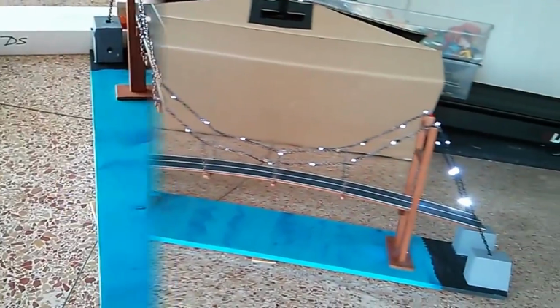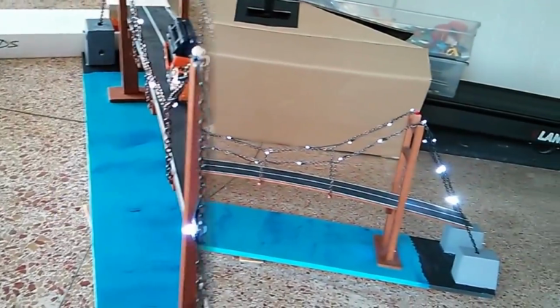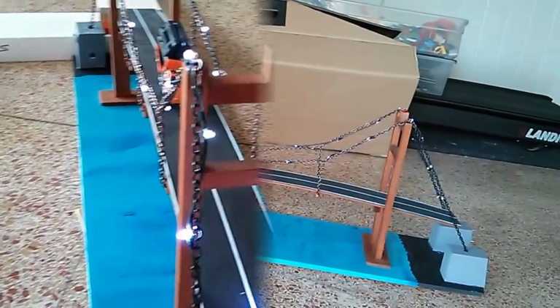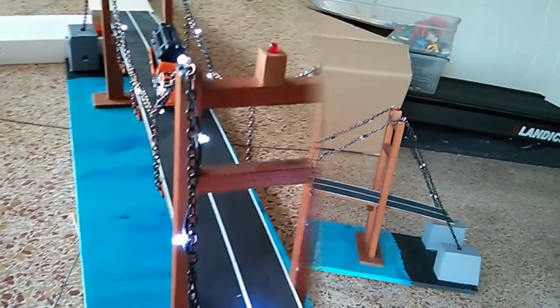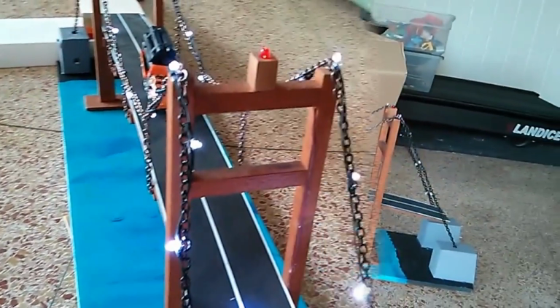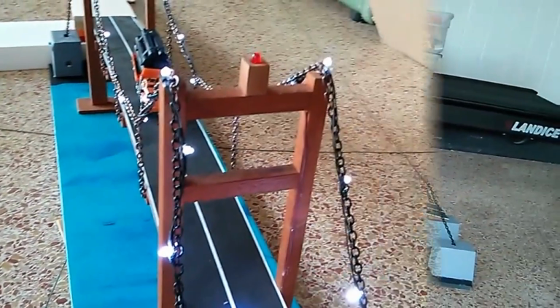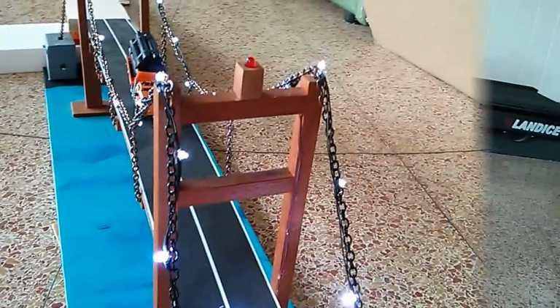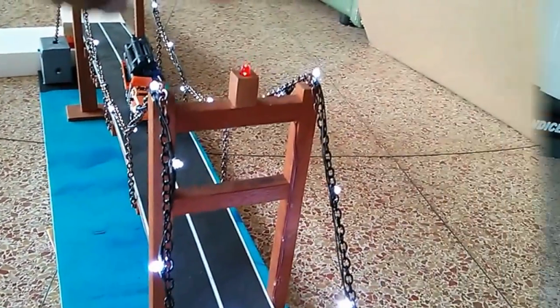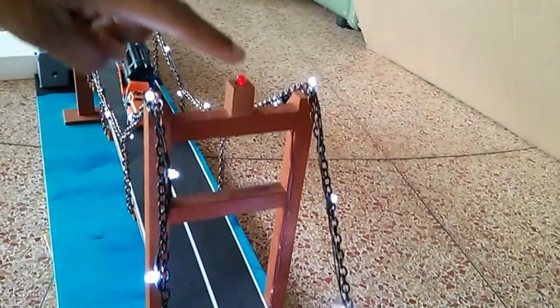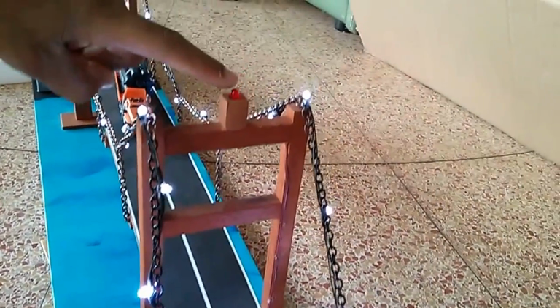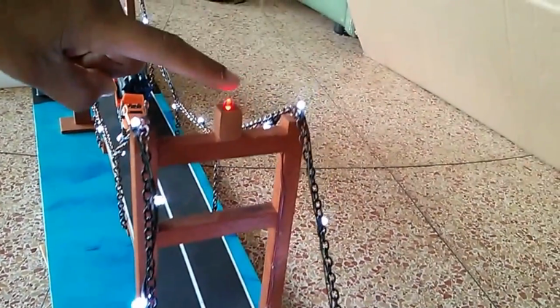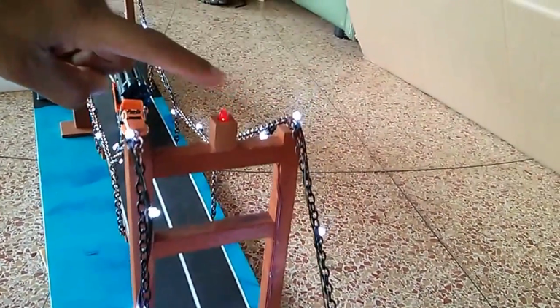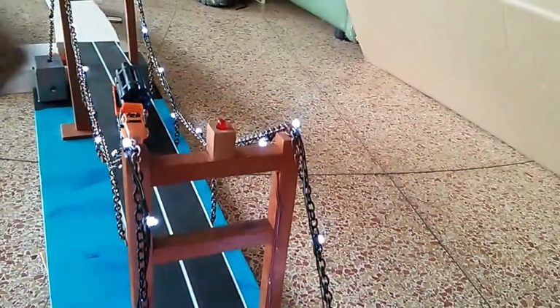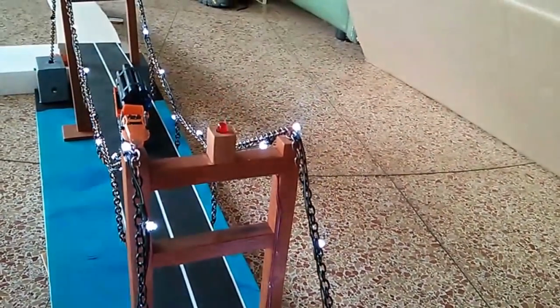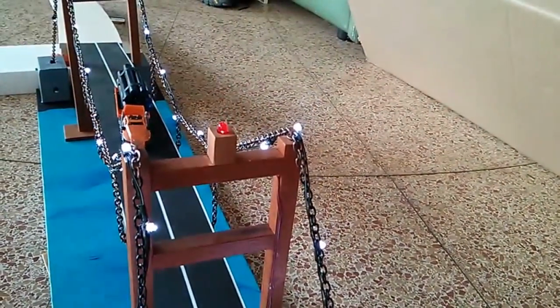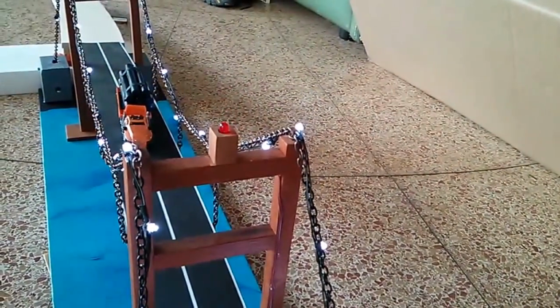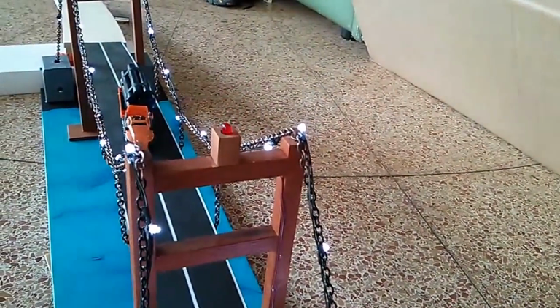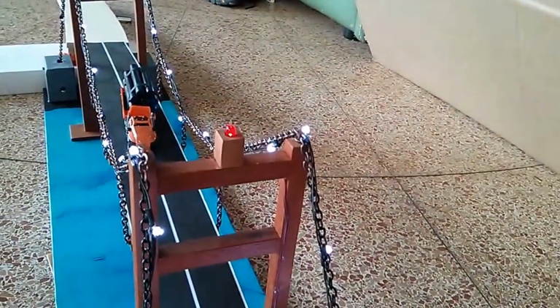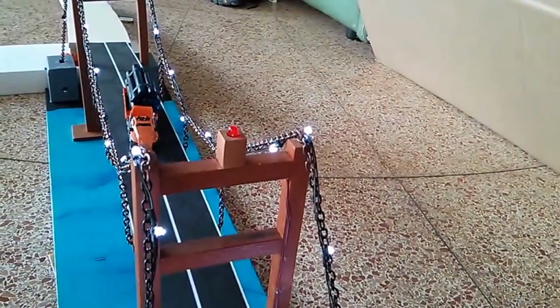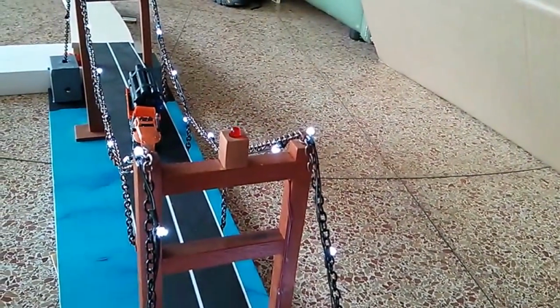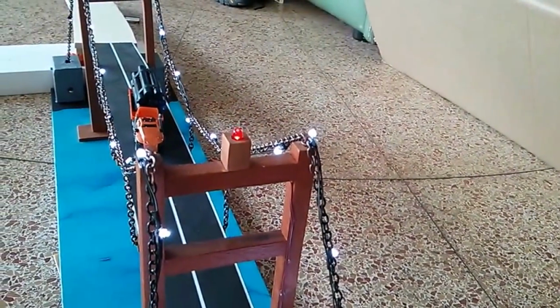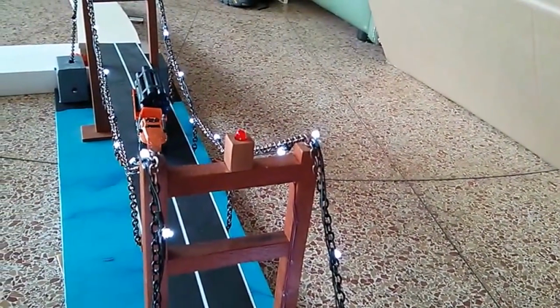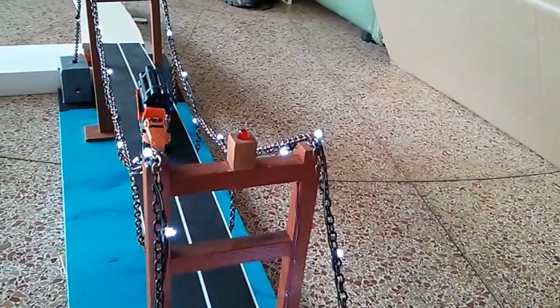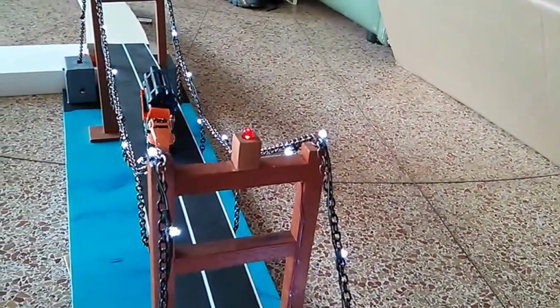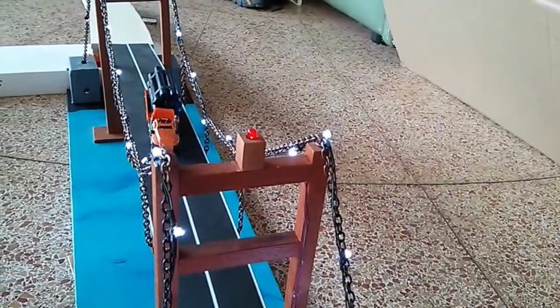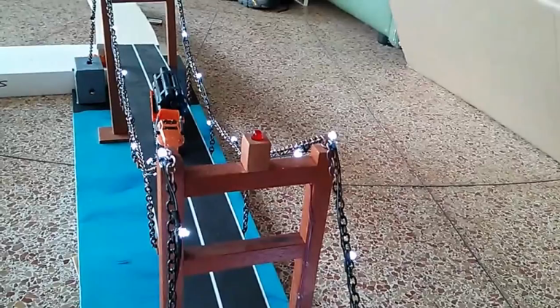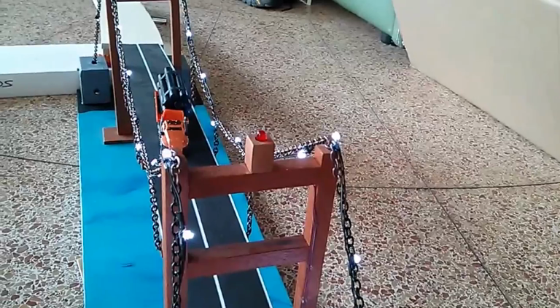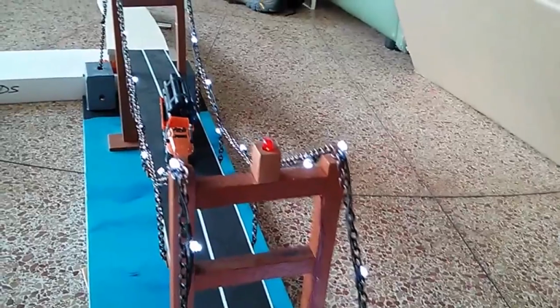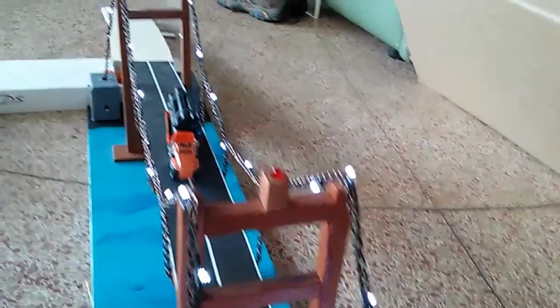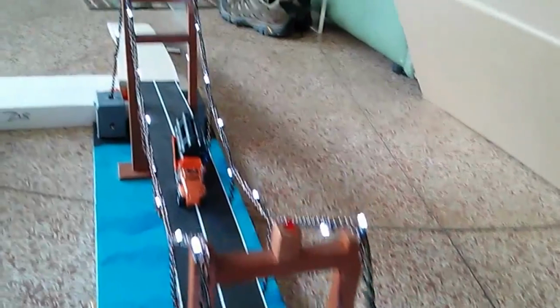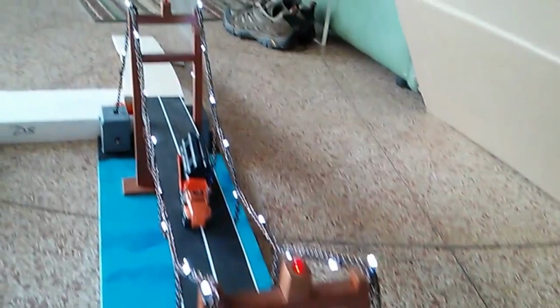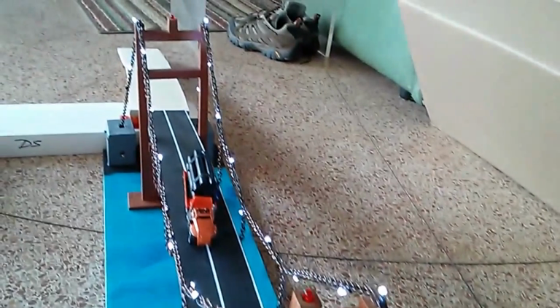Now I want to show you the blinking red lights. They blink on both of each tower.